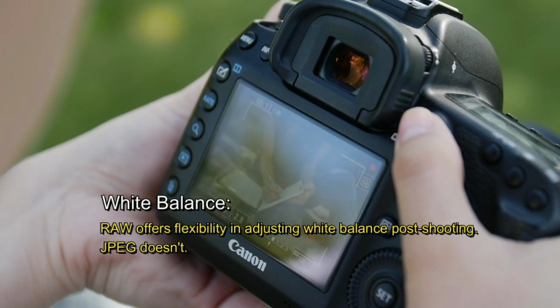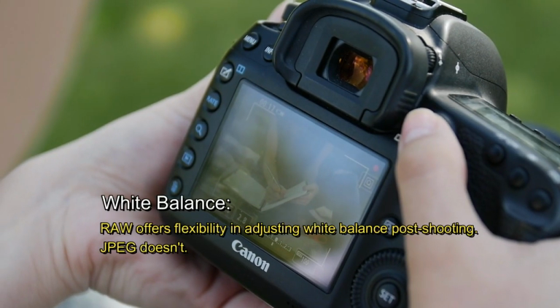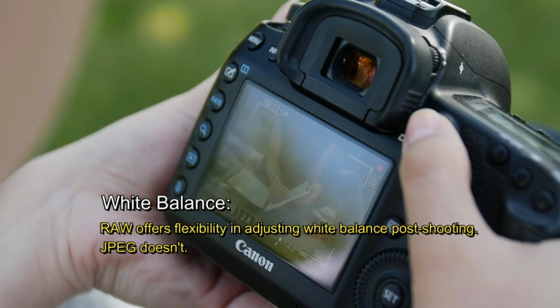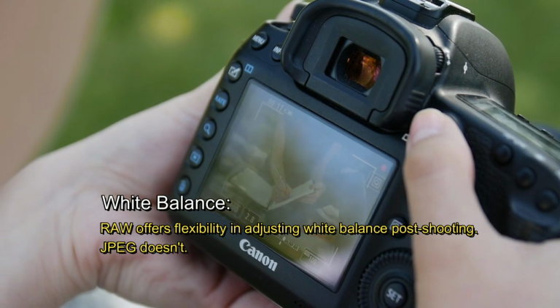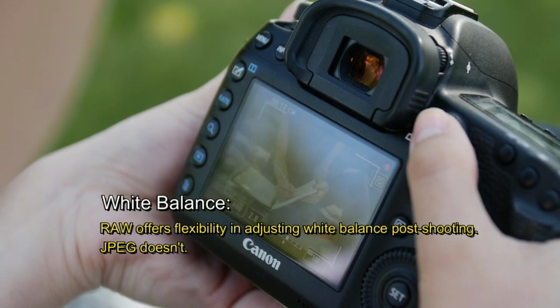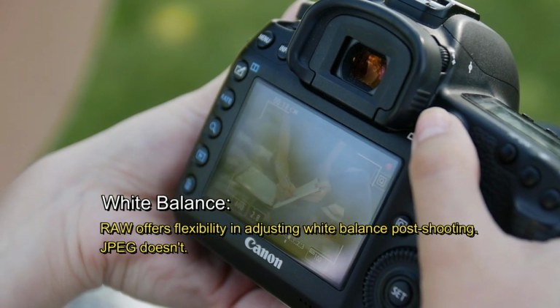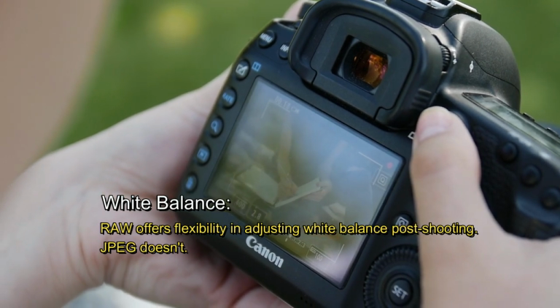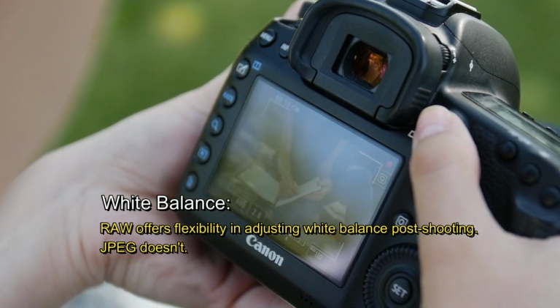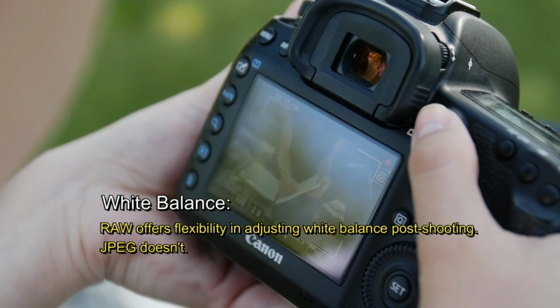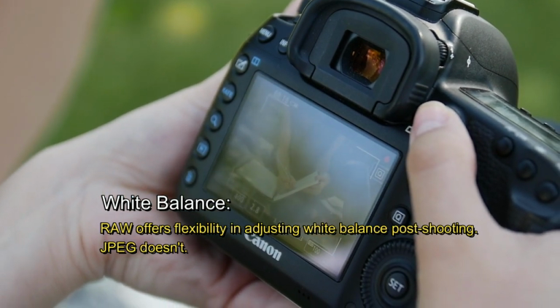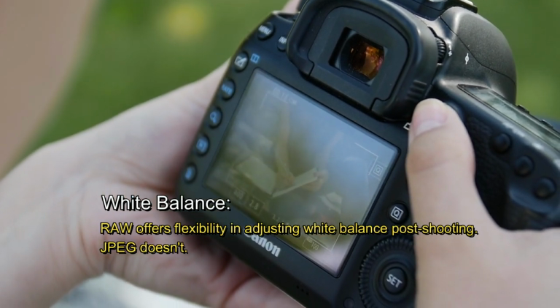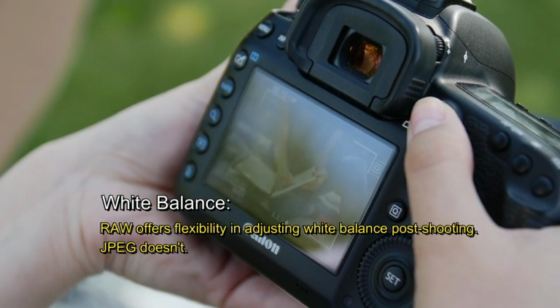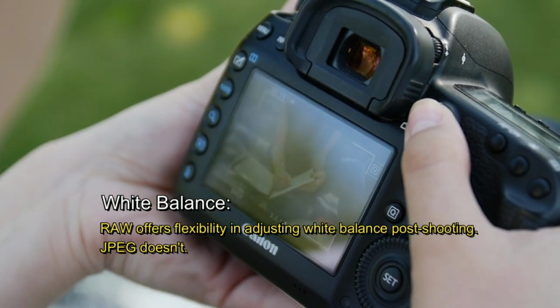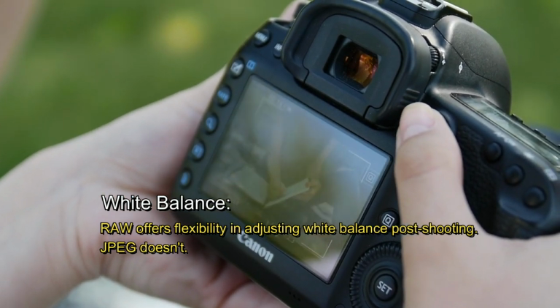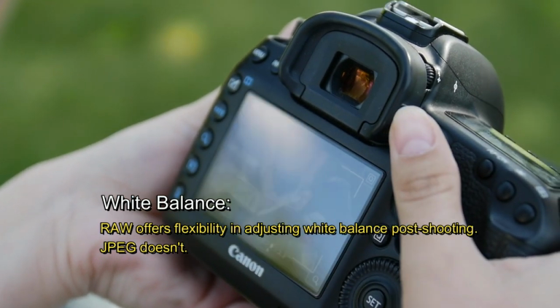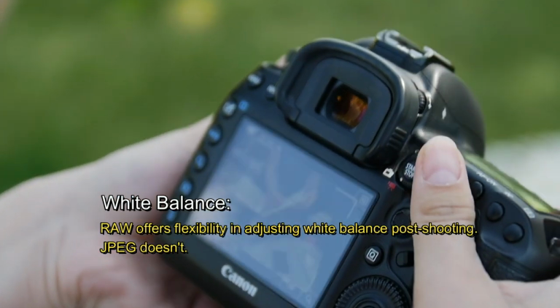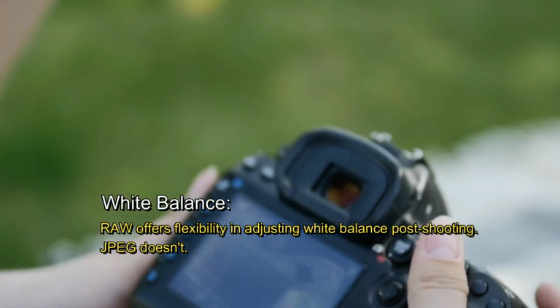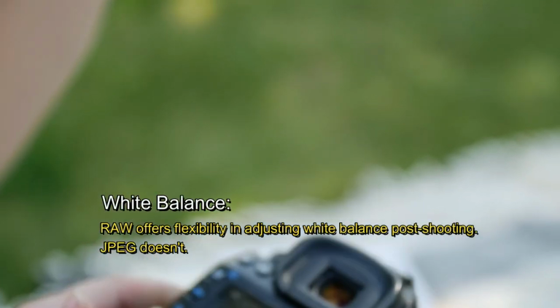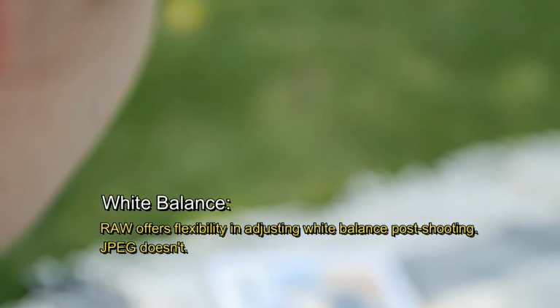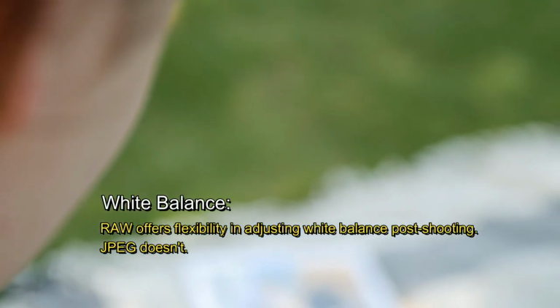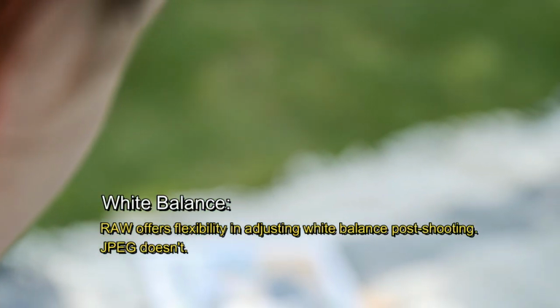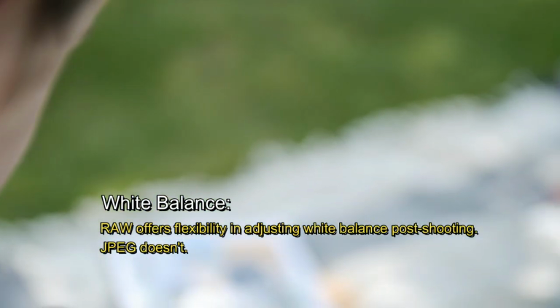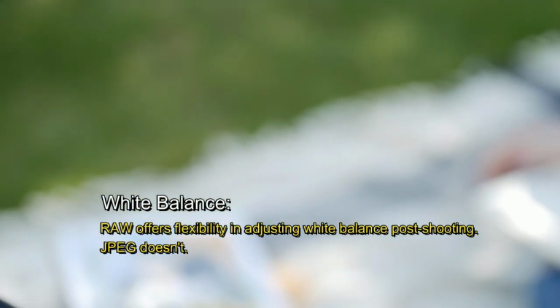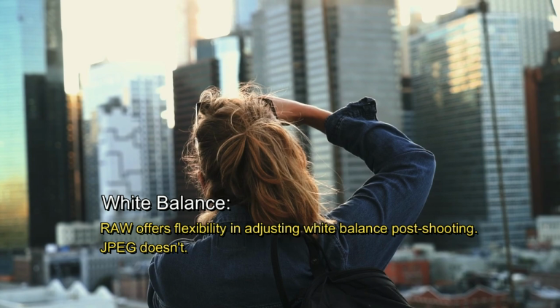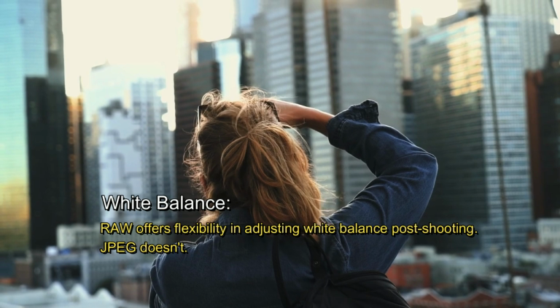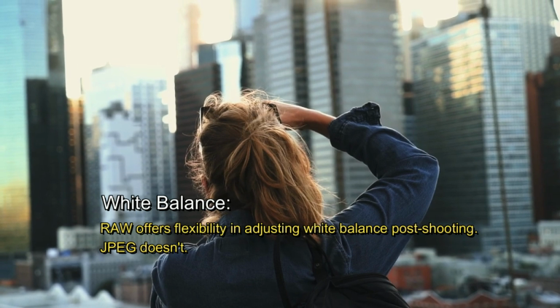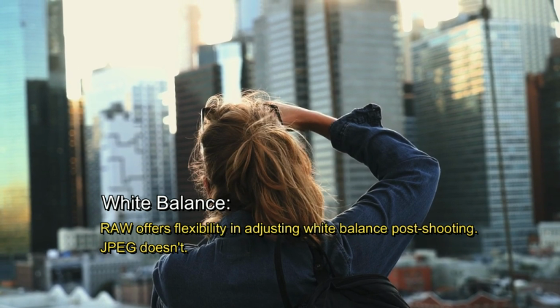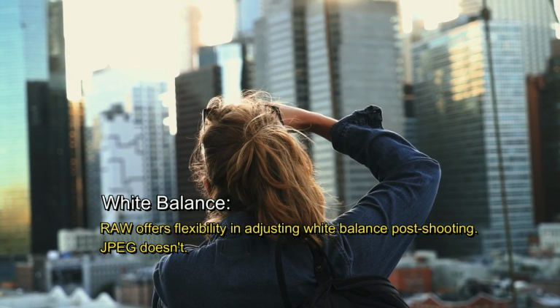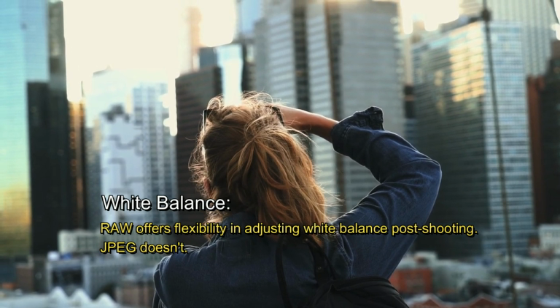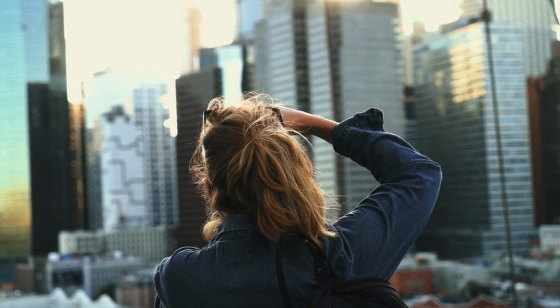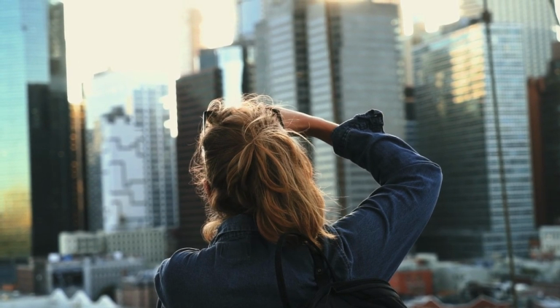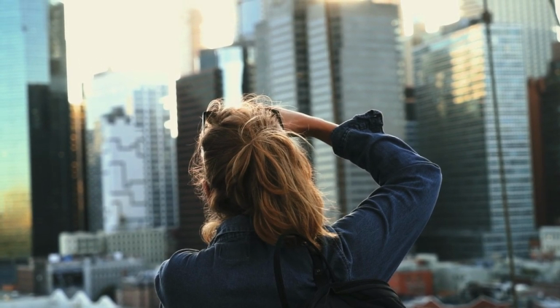White balance. Raw offers flexibility in adjusting white balance post-shooting, whereas JPEG doesn't.